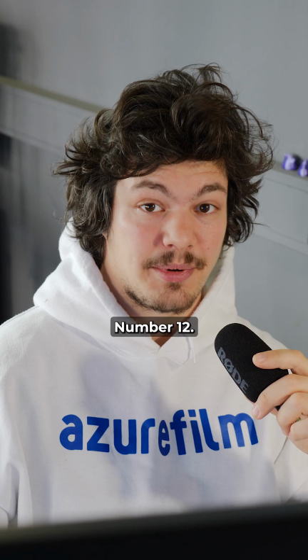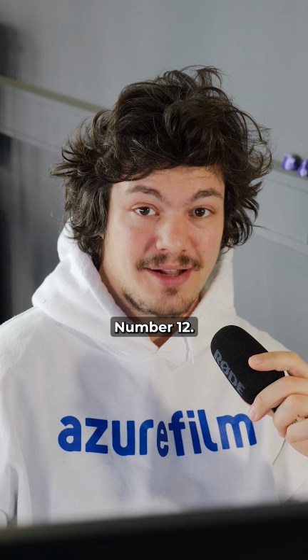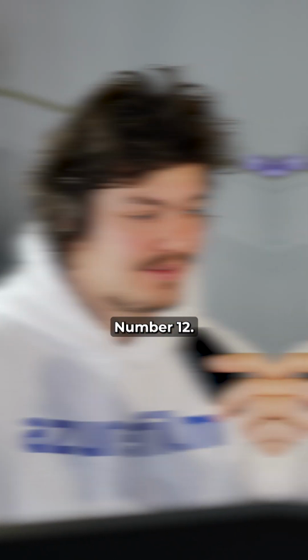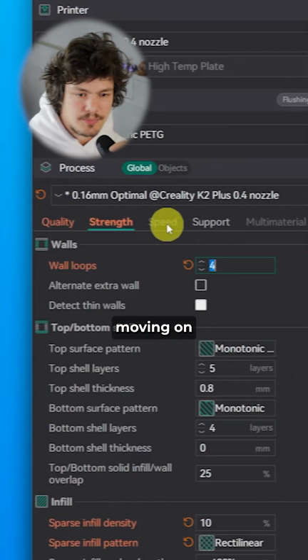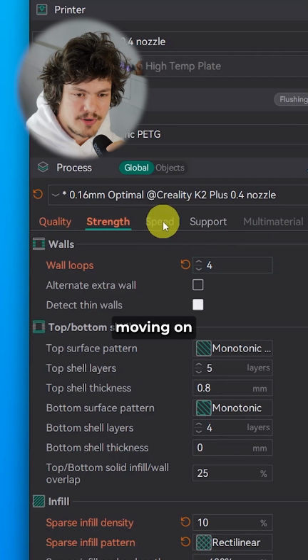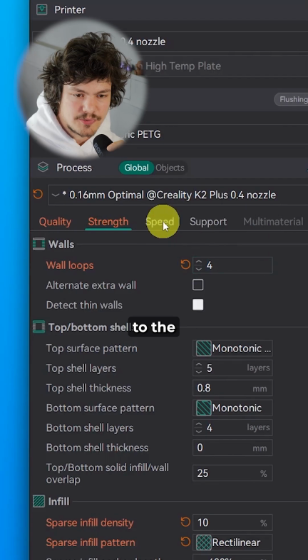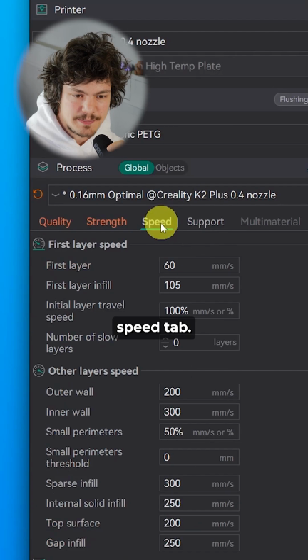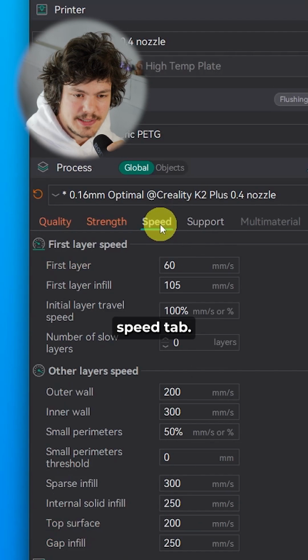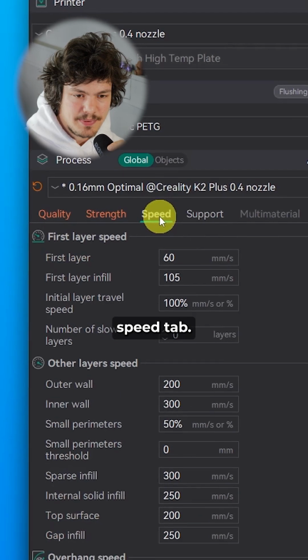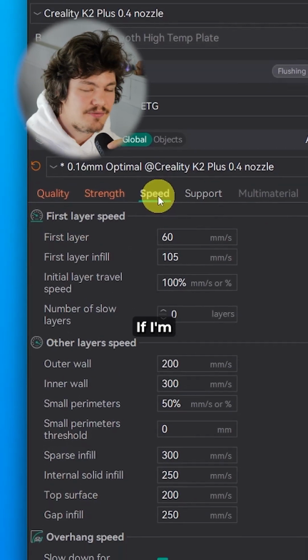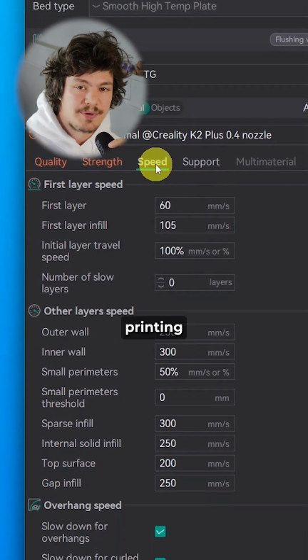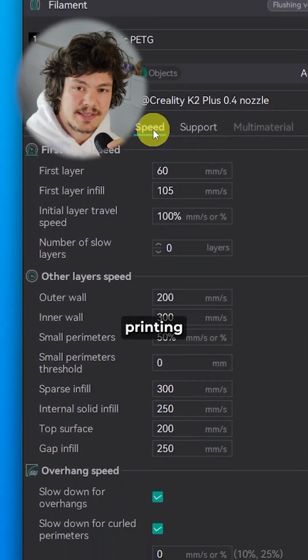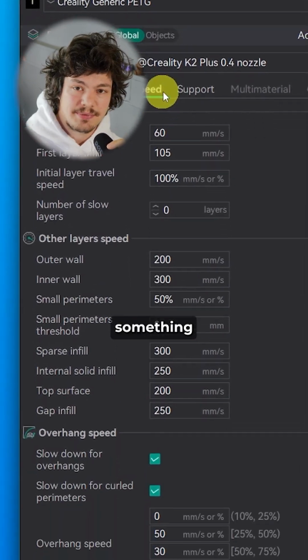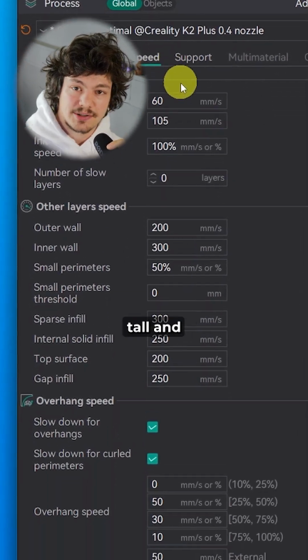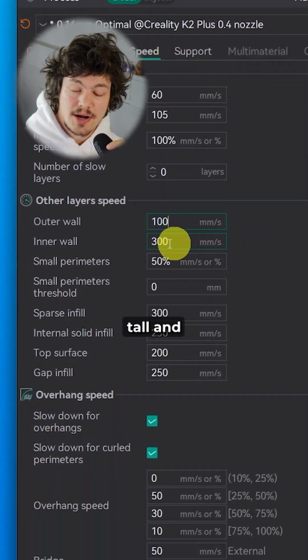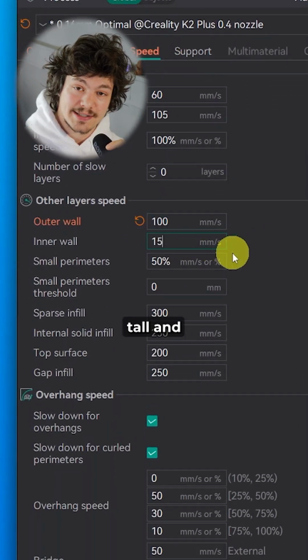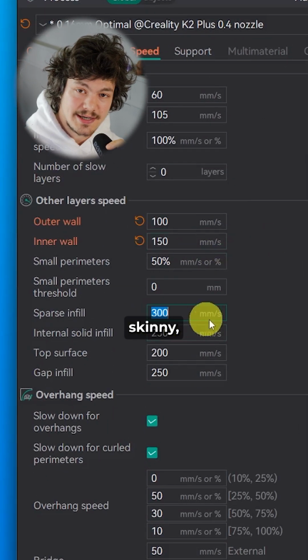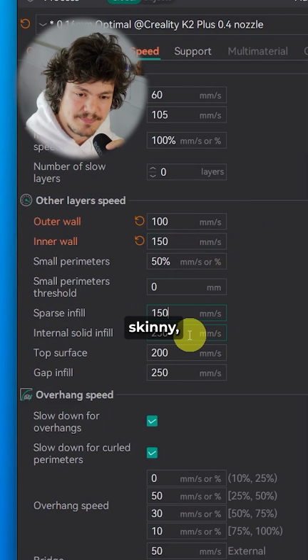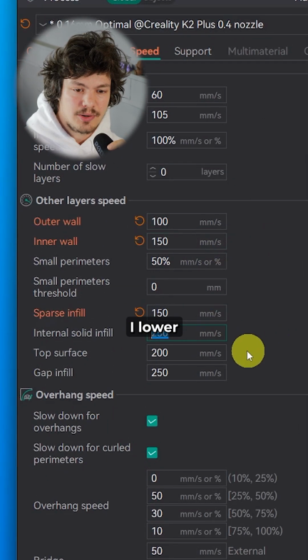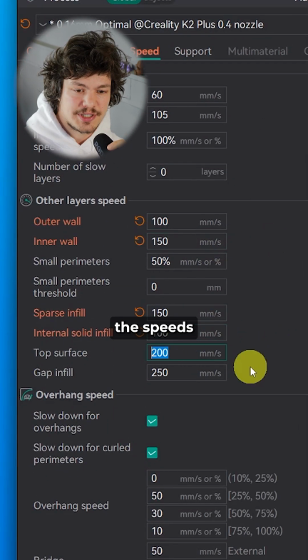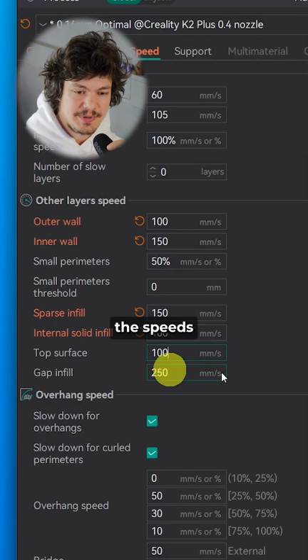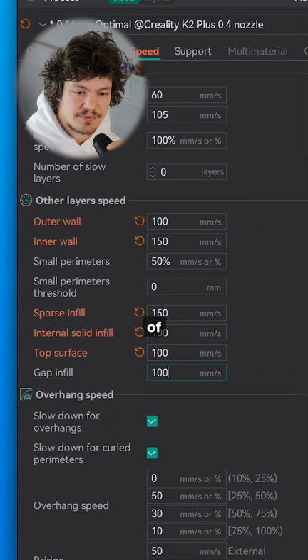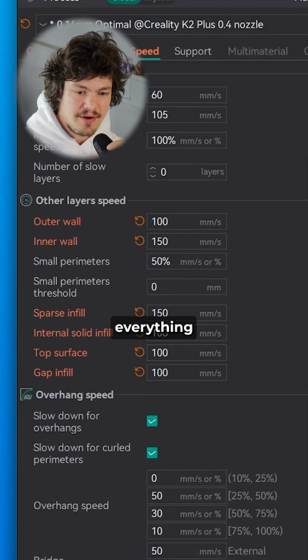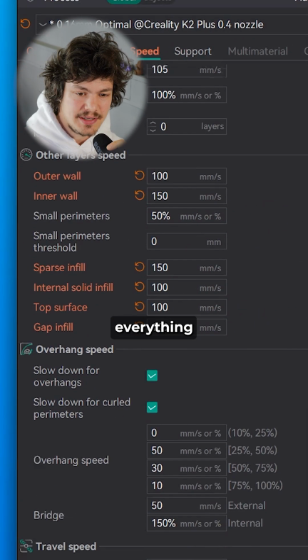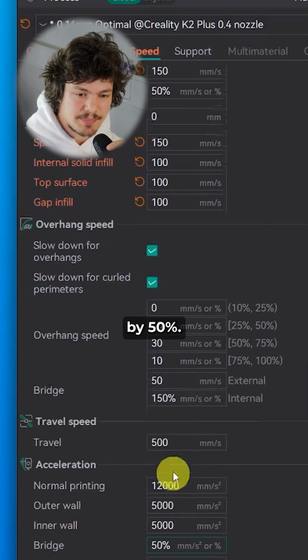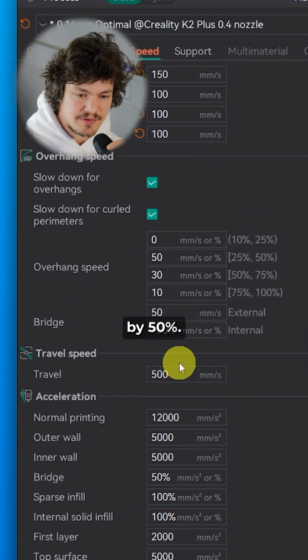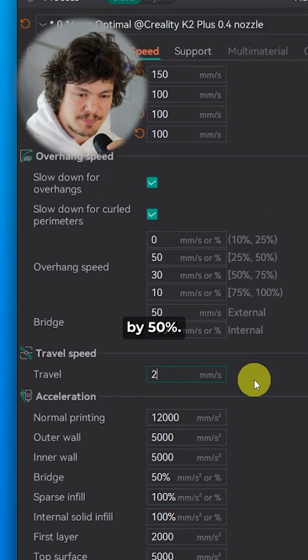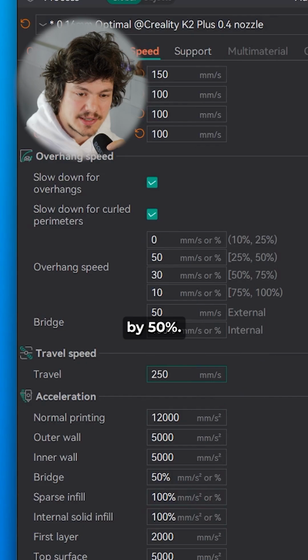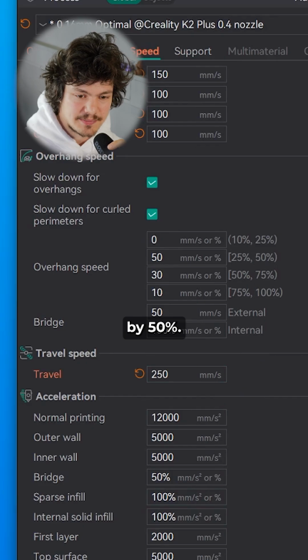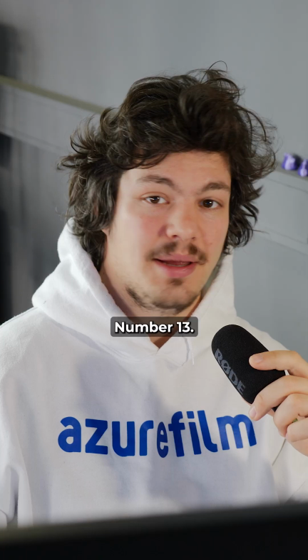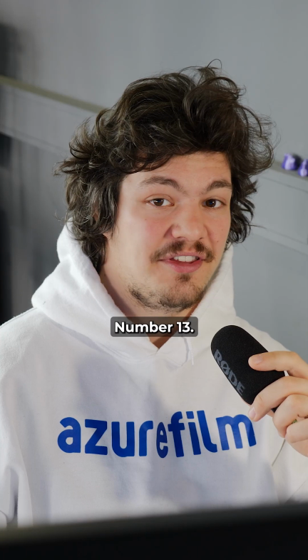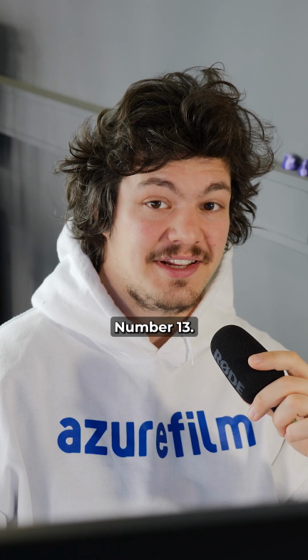Number 12: Moving on to the speed tab, if I'm printing something tall and skinny, I lower the speeds of everything by 50%.